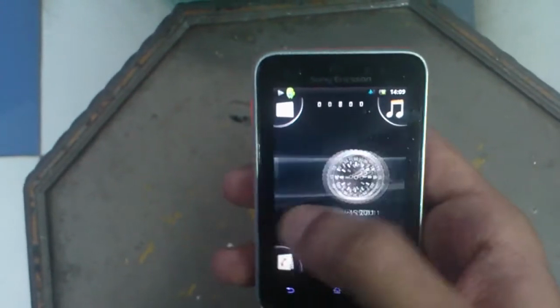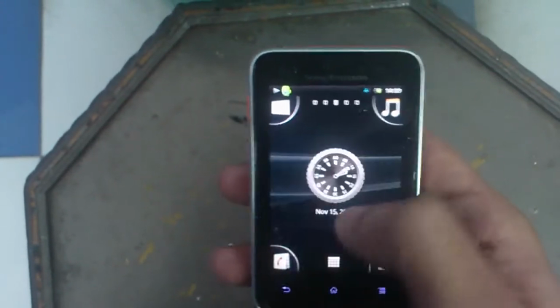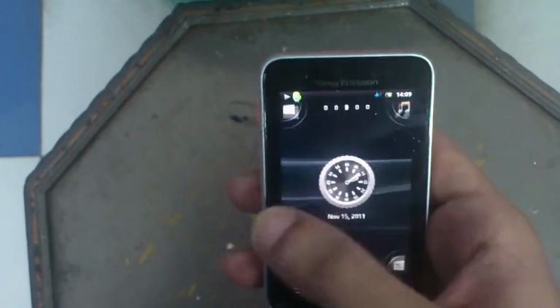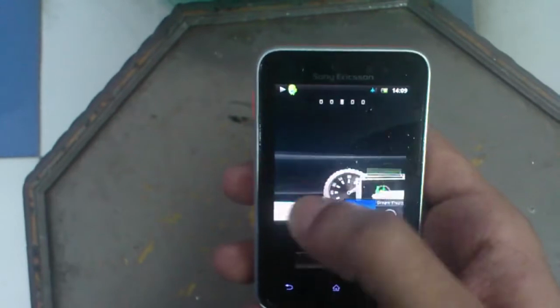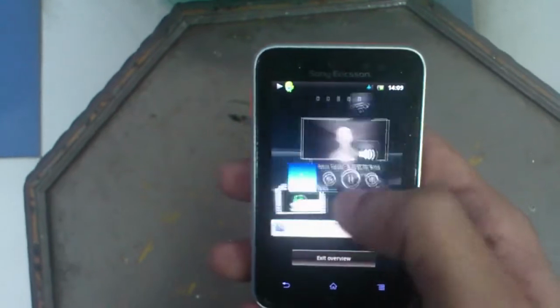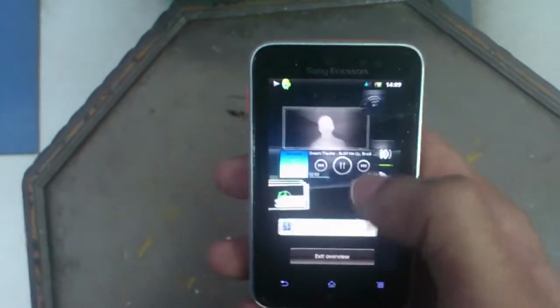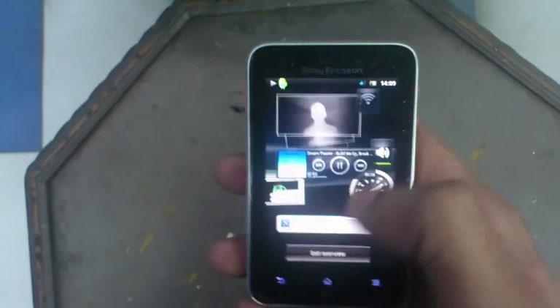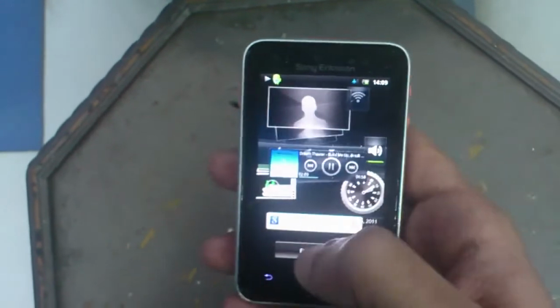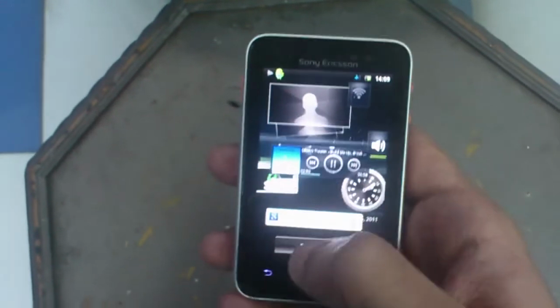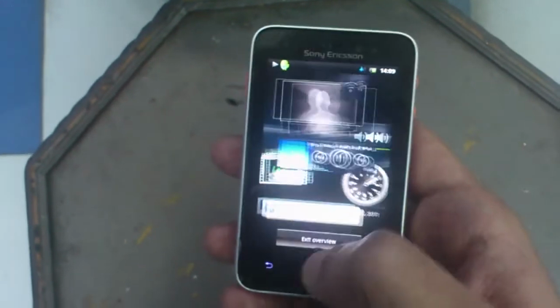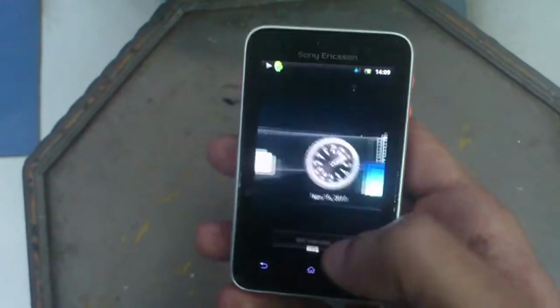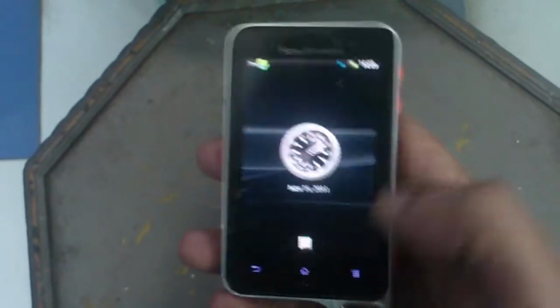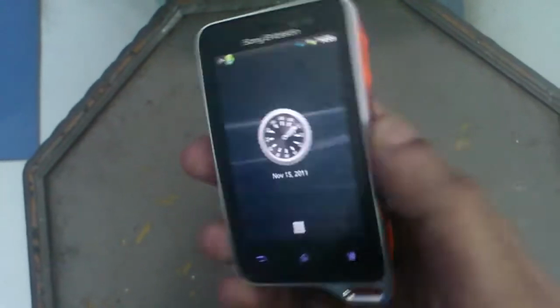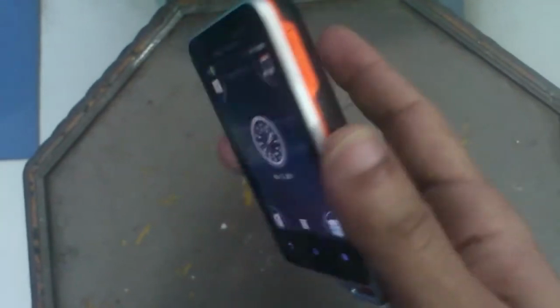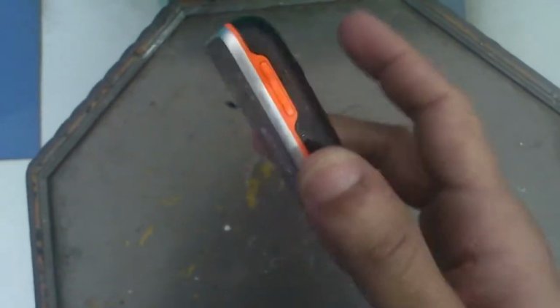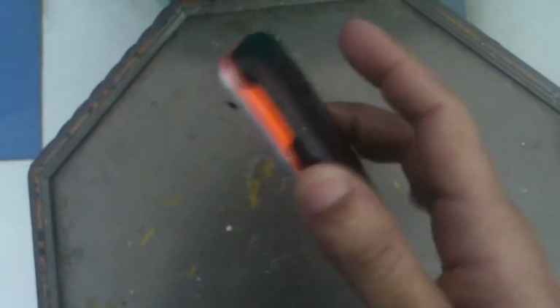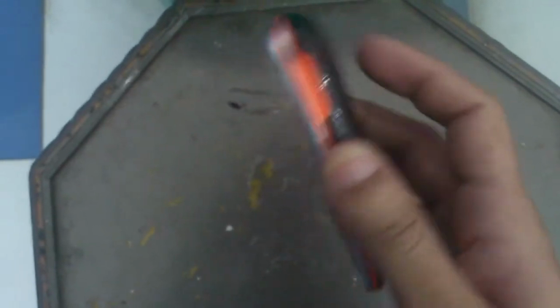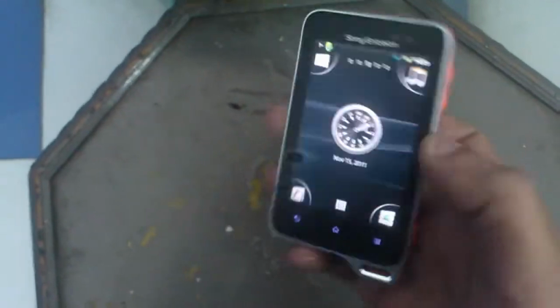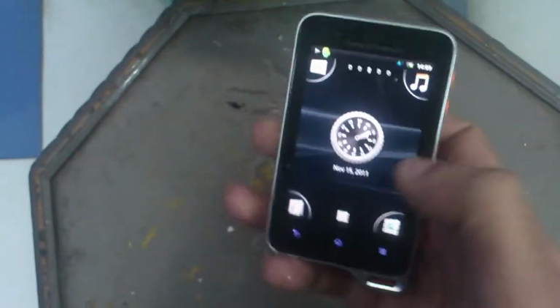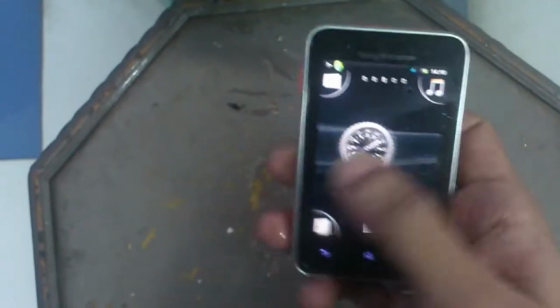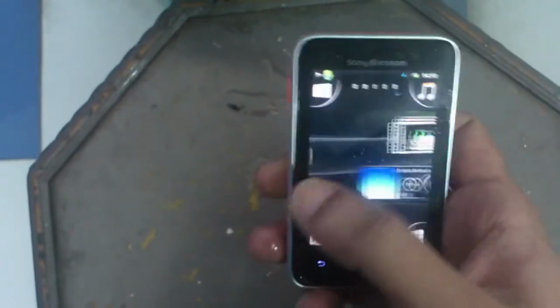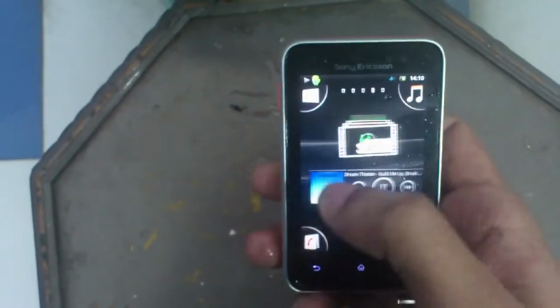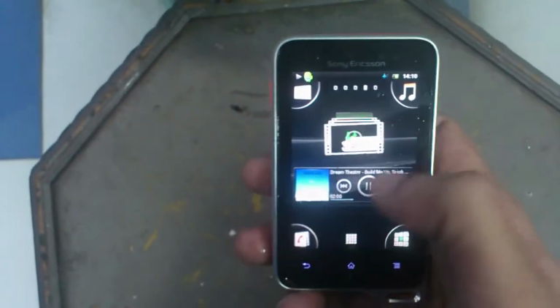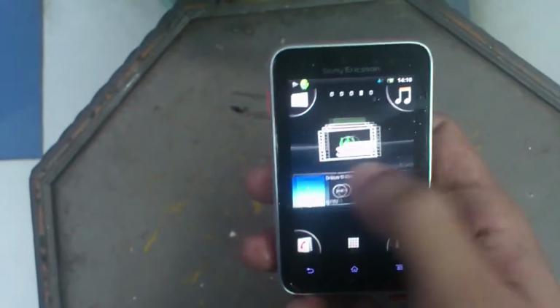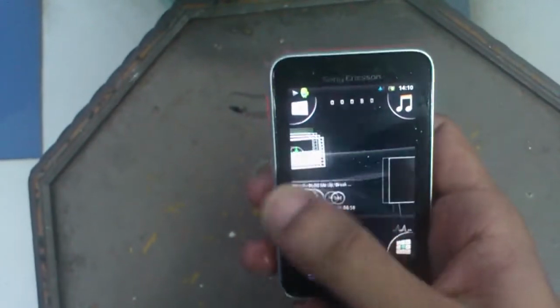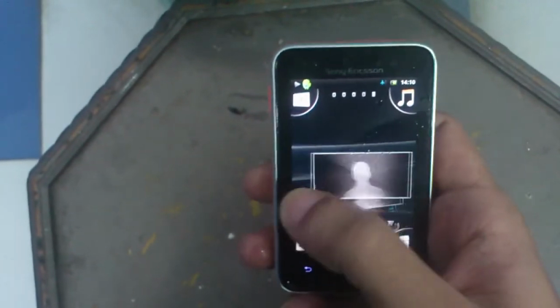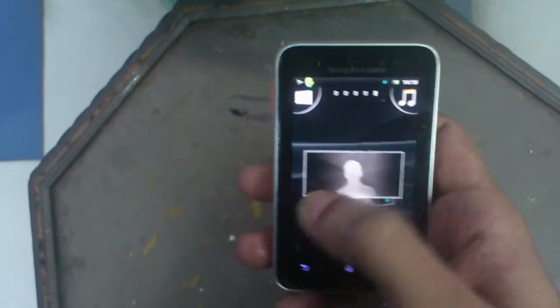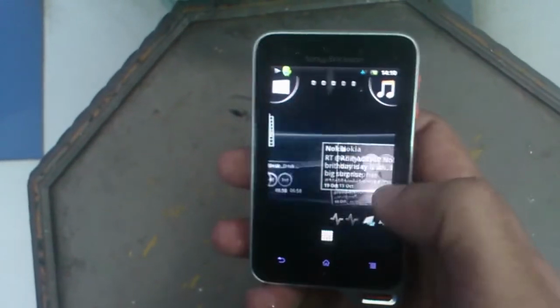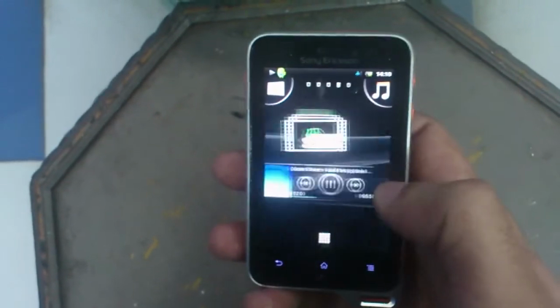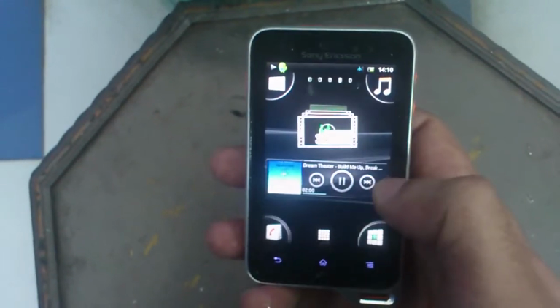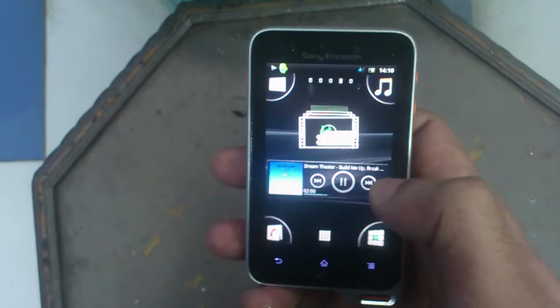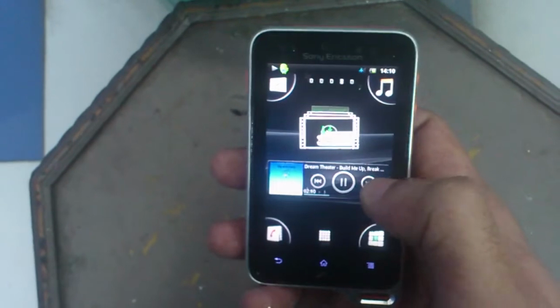The screen is acting weird now, probably because of the water. Yeah, now it's working fine.